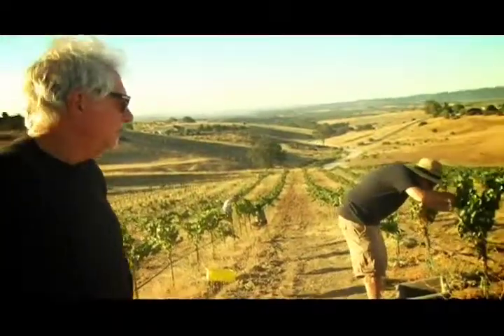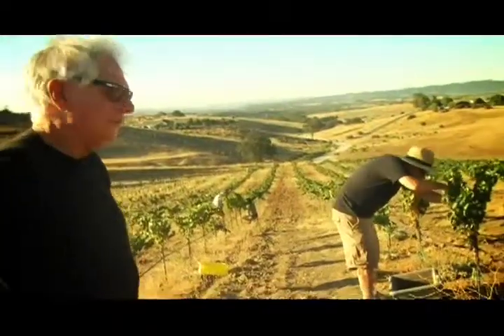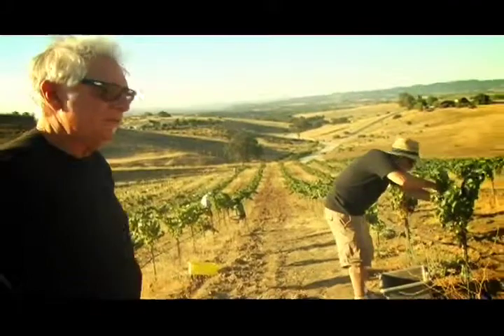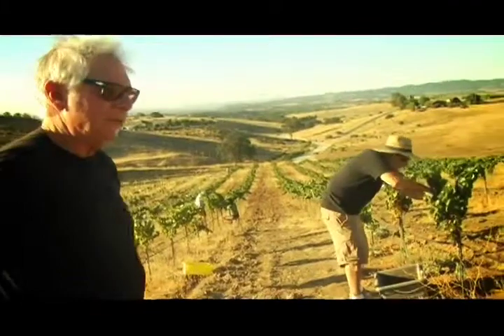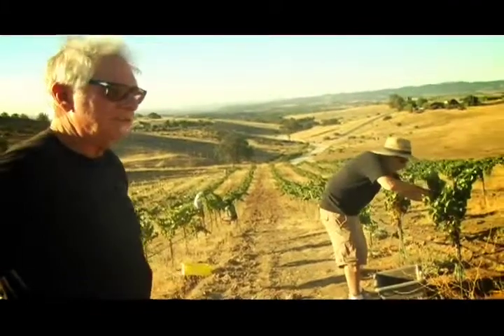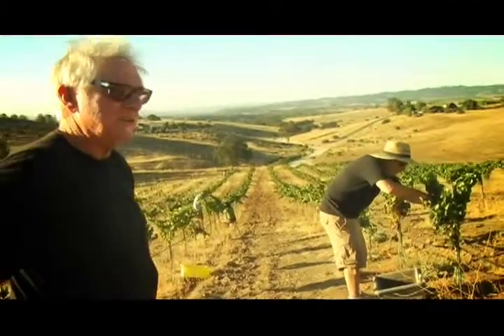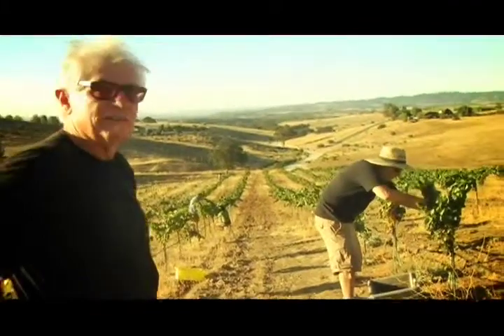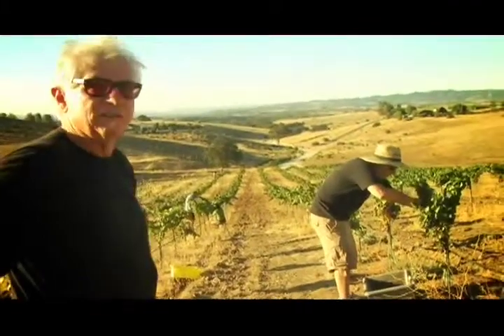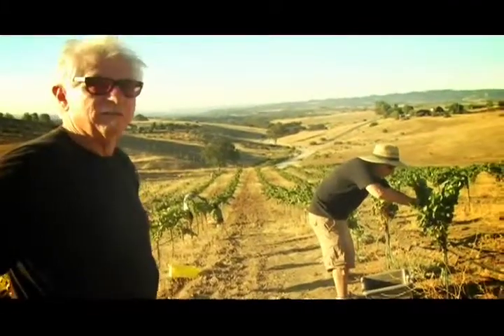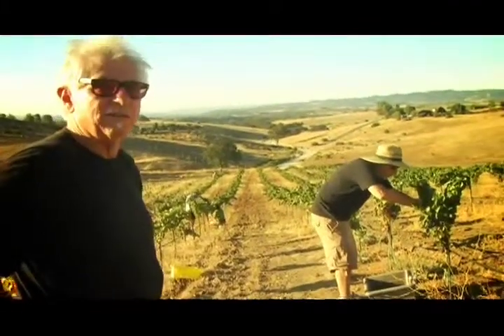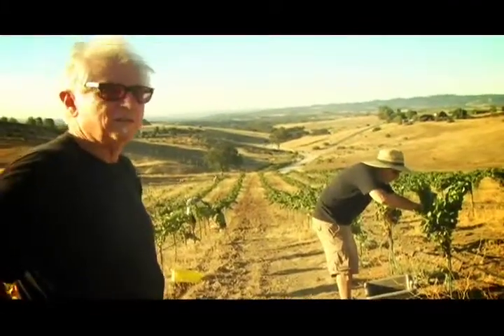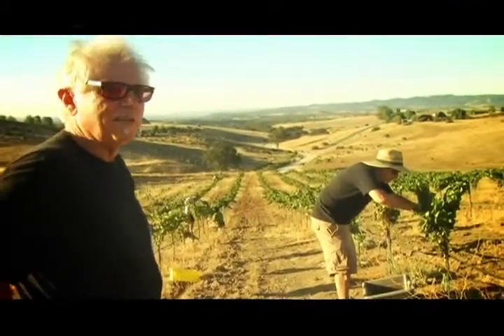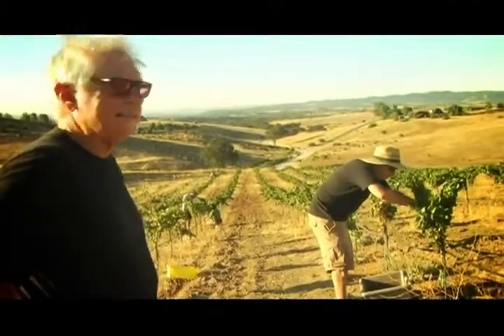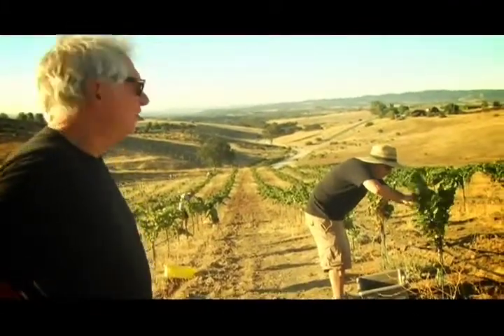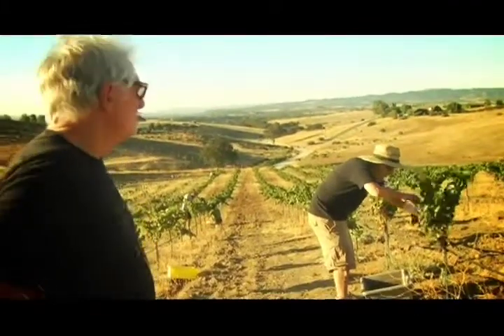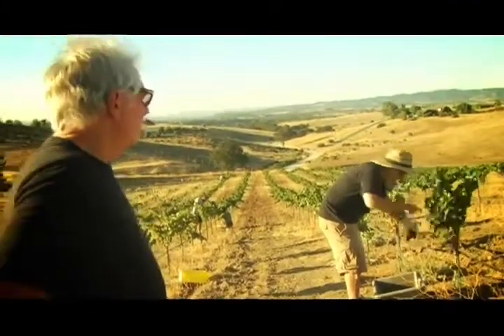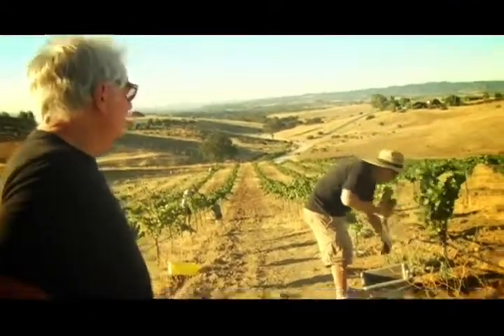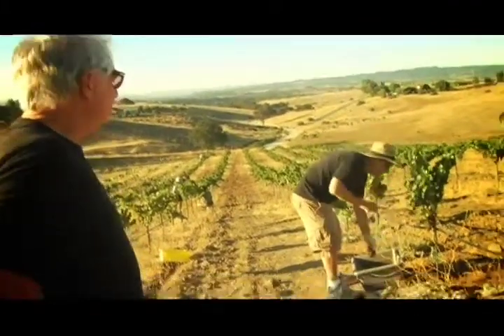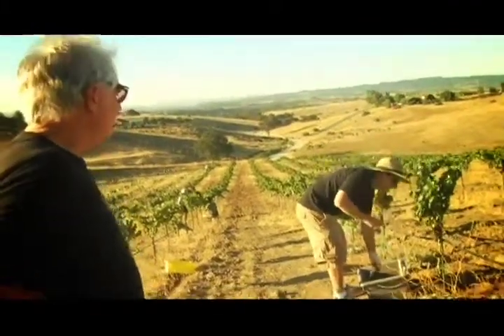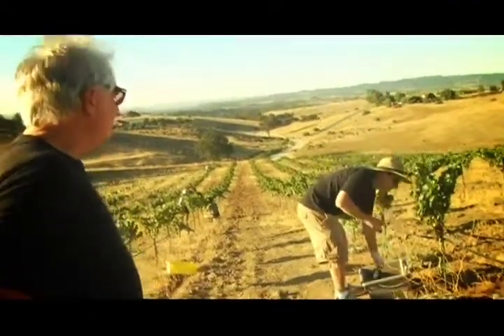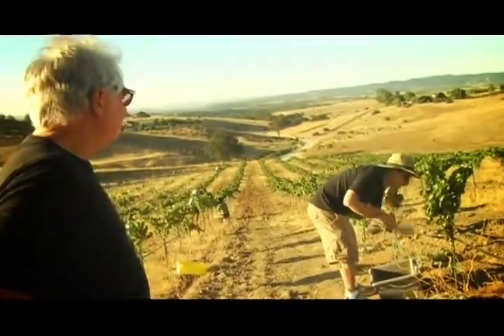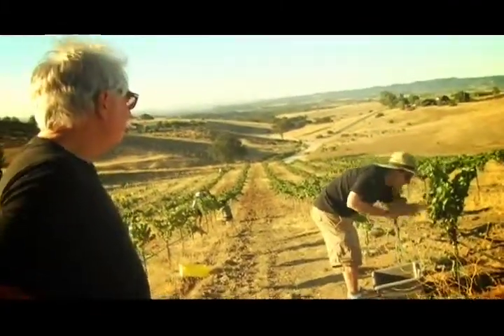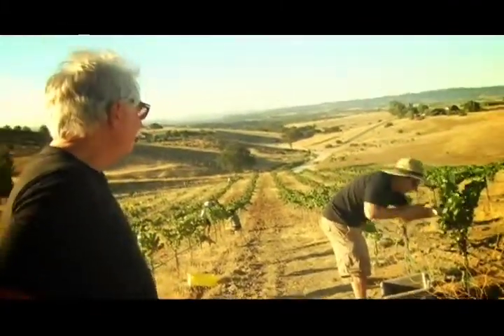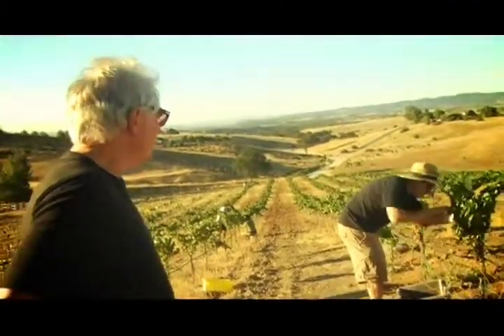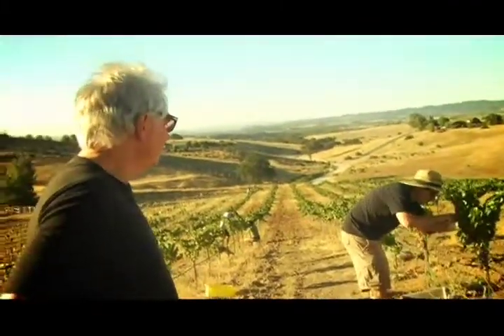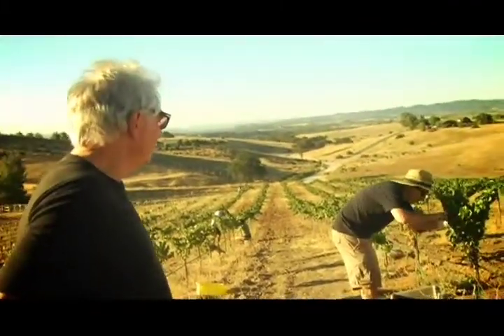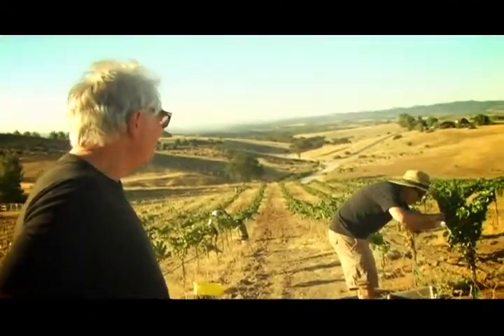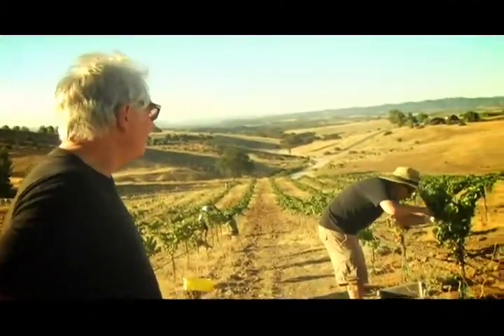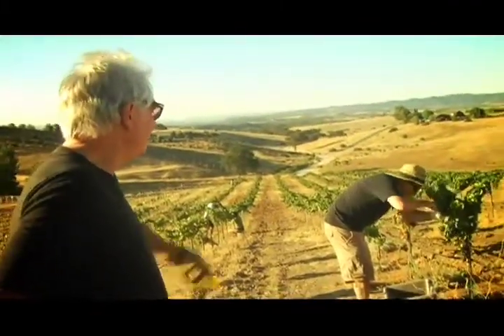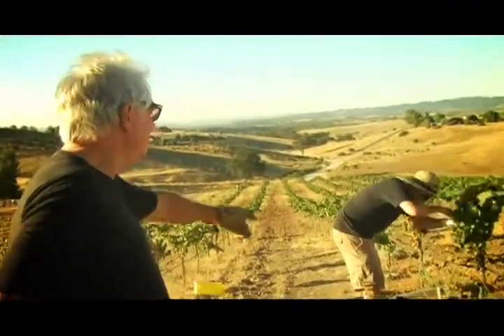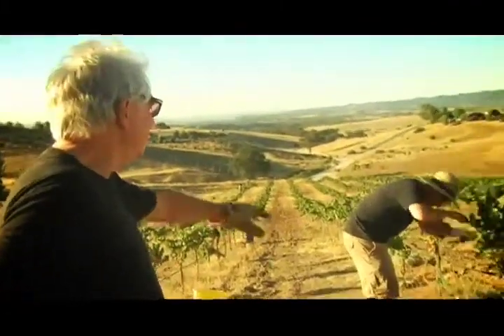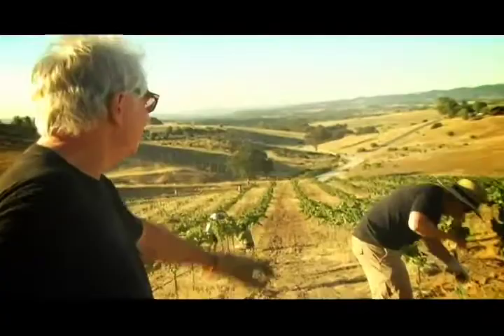We checked the pH and the Brix and it was really excellent — it's gone up relatively slowly. Oh, I see a leaf in there.